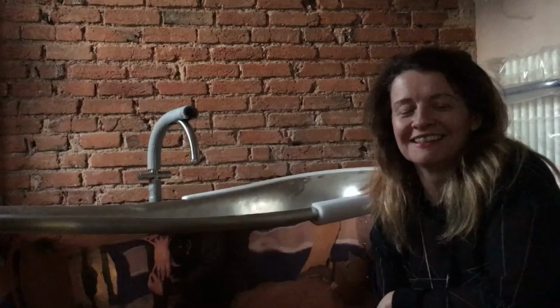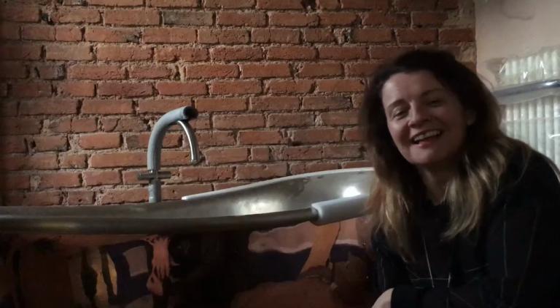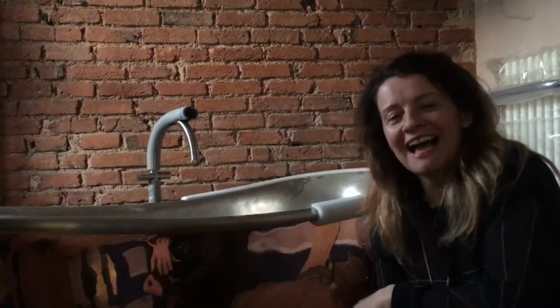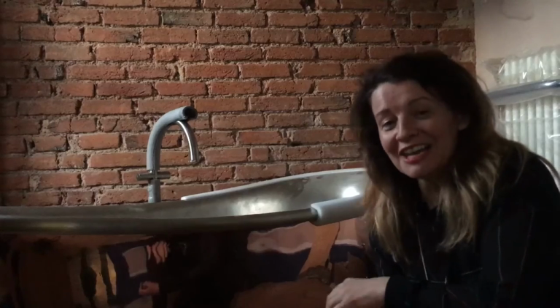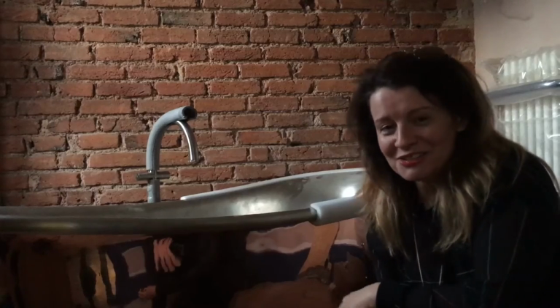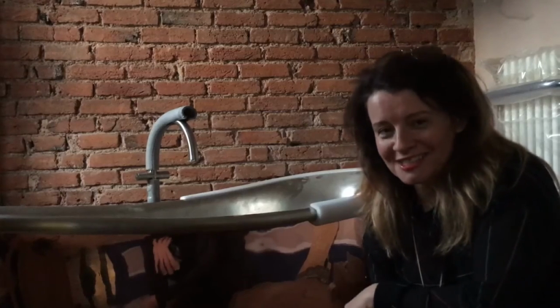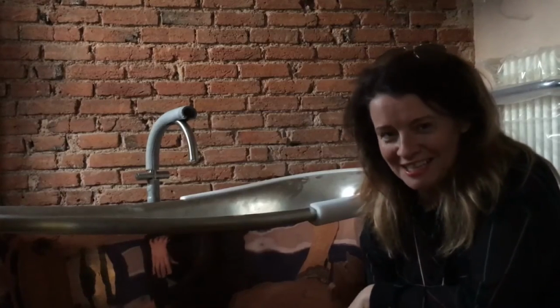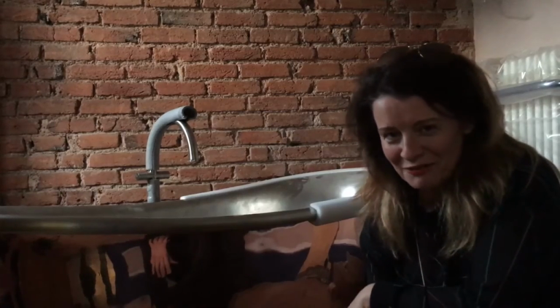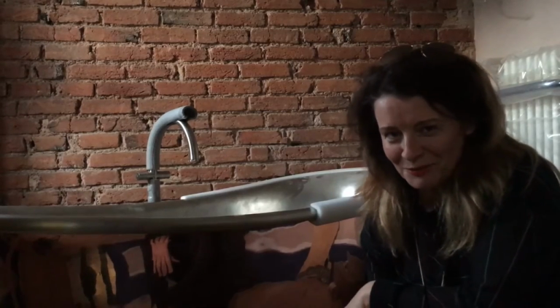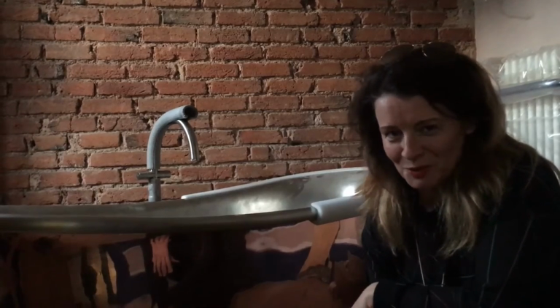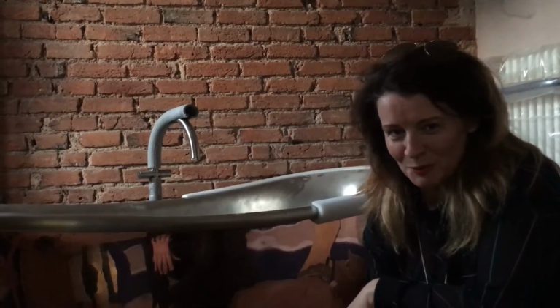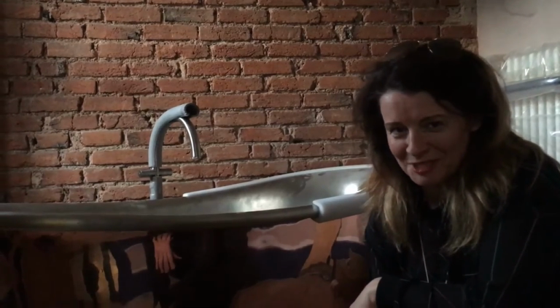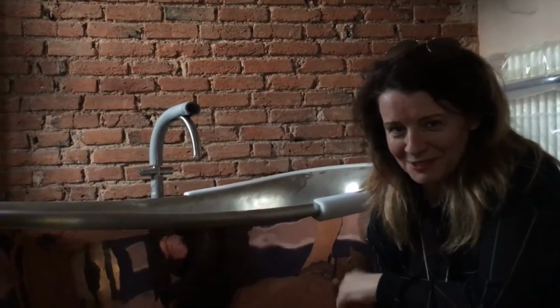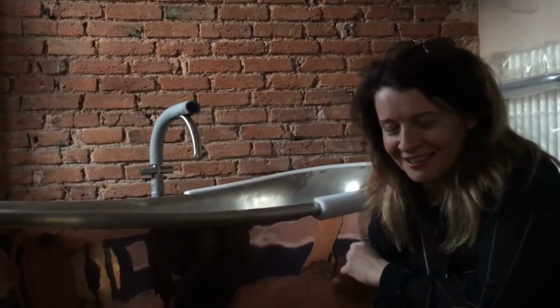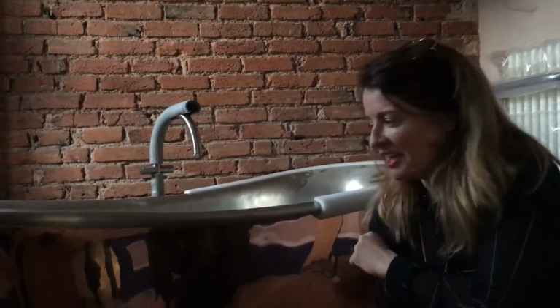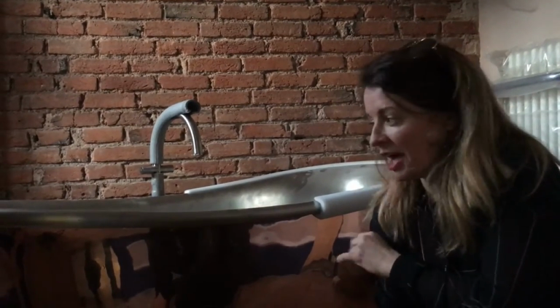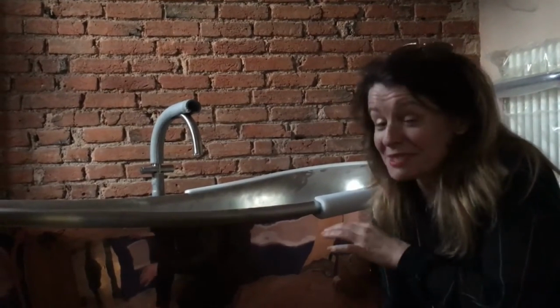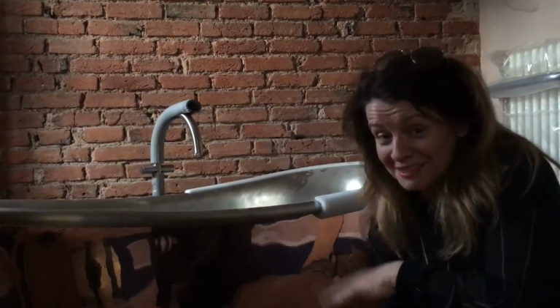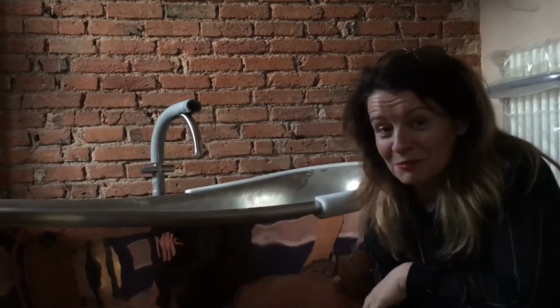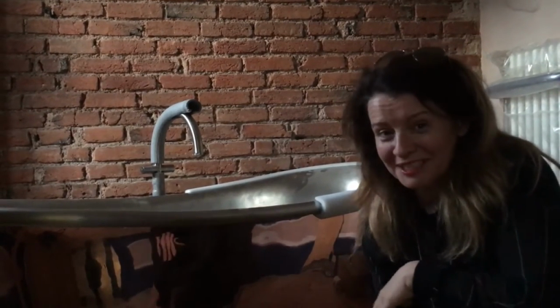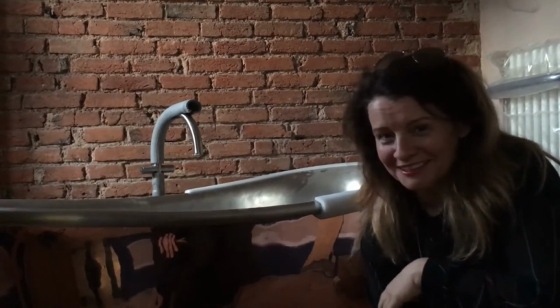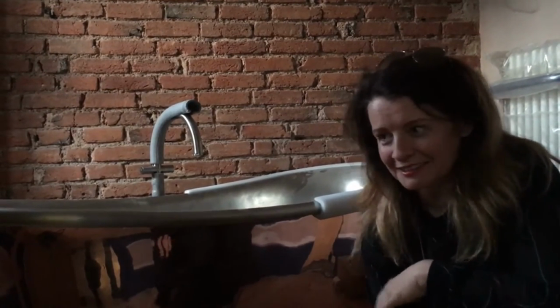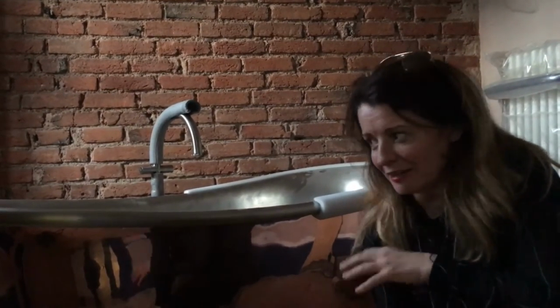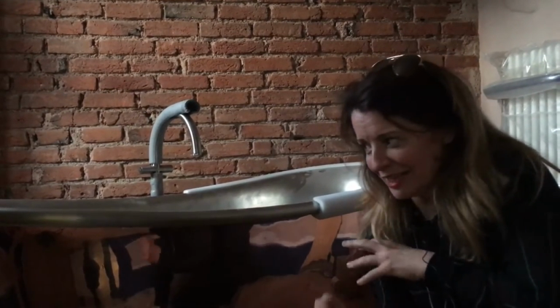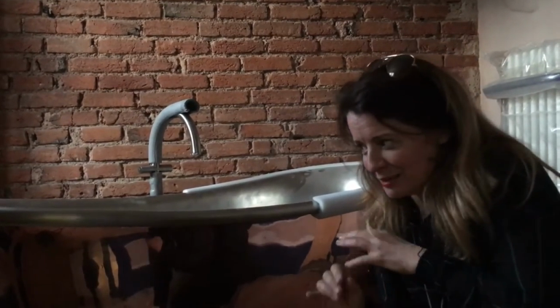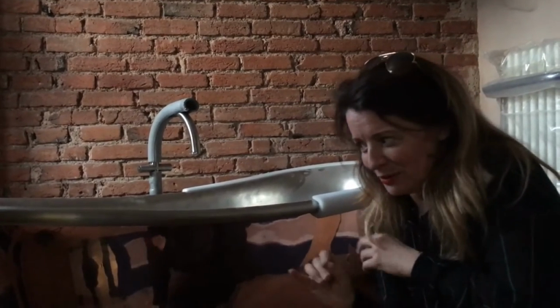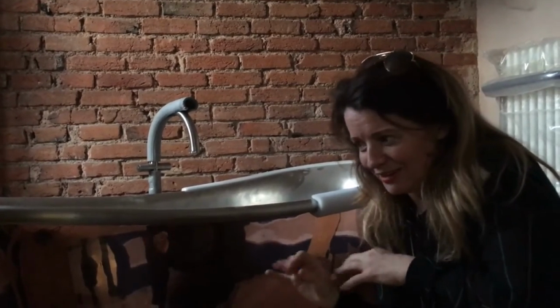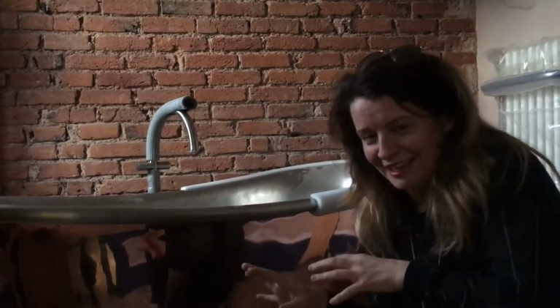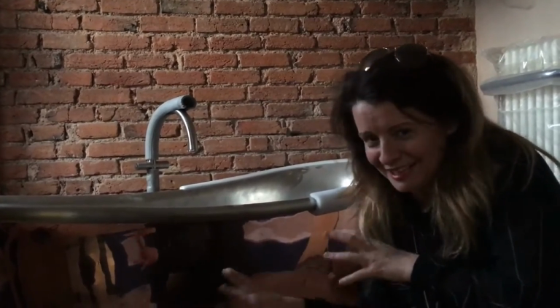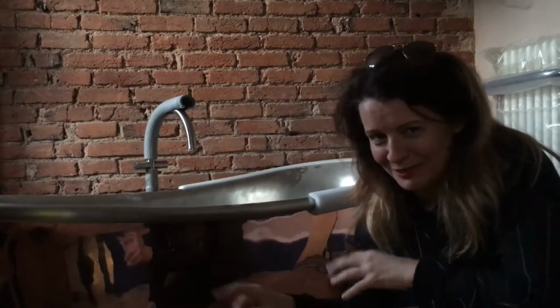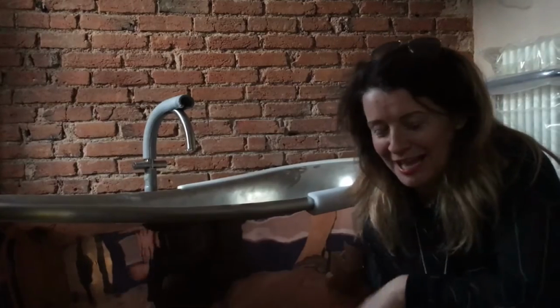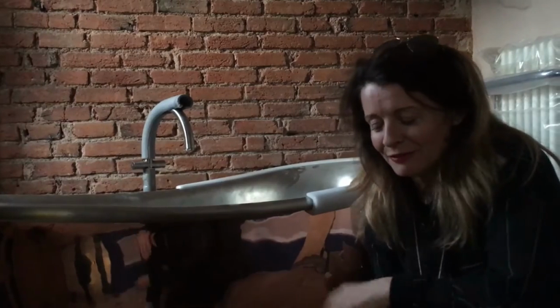Hello, Susanna here from The Good Property Company. I'm still on location here and here we have something a bit different.